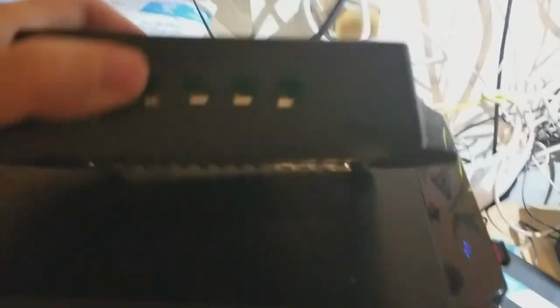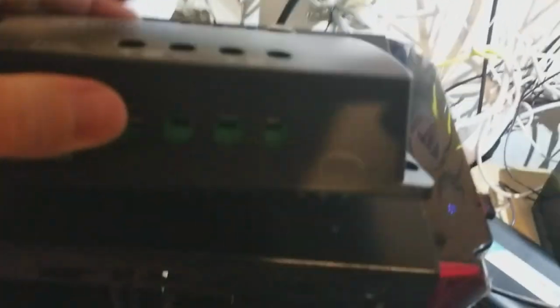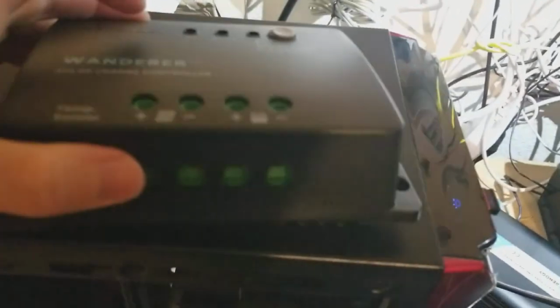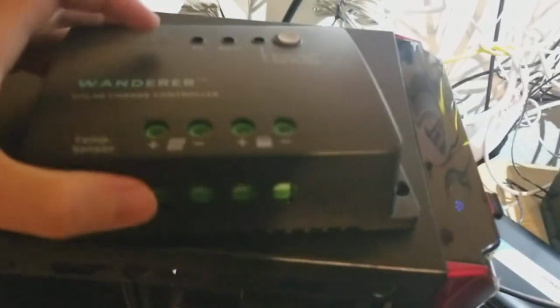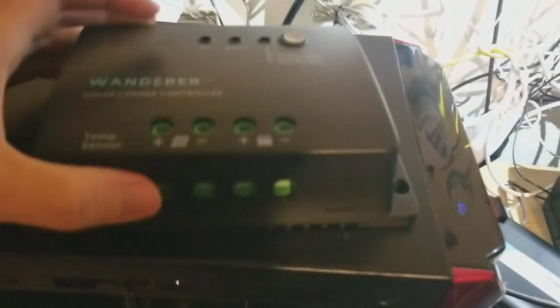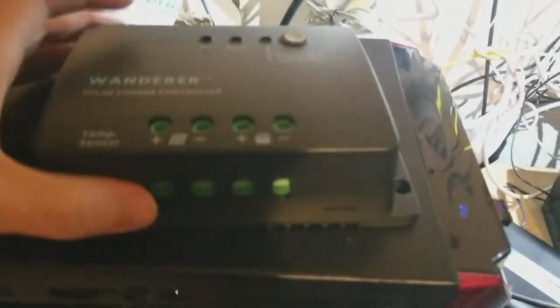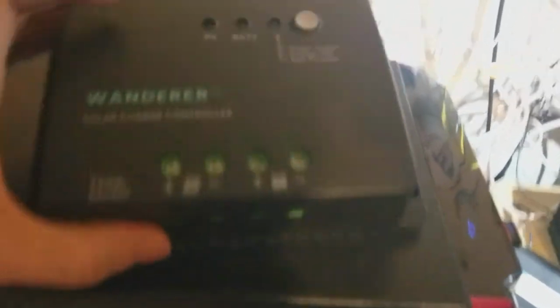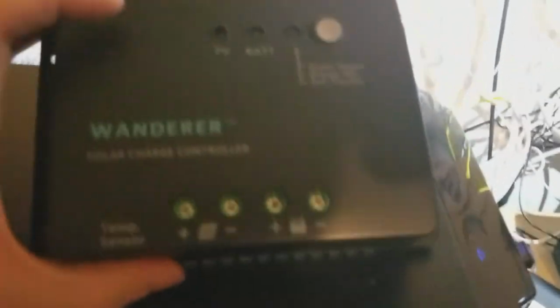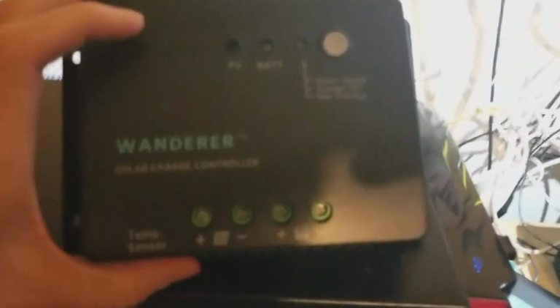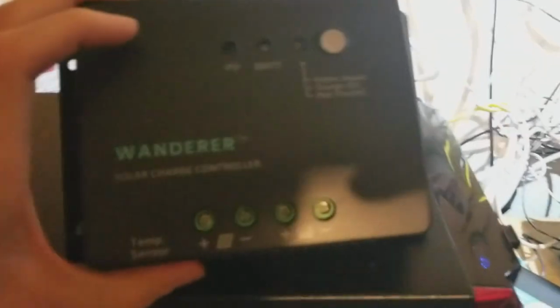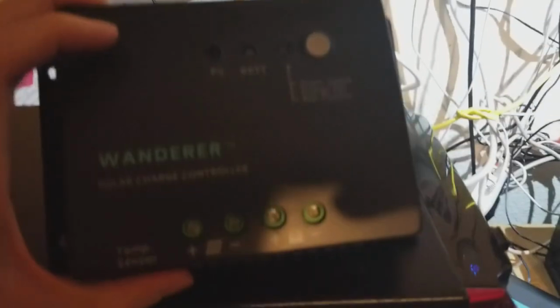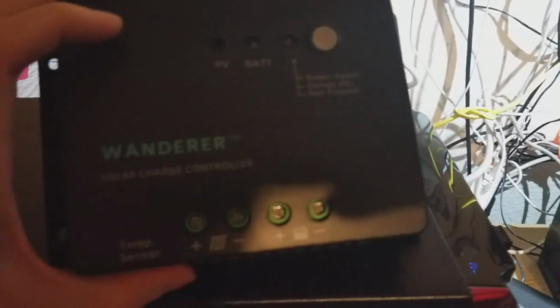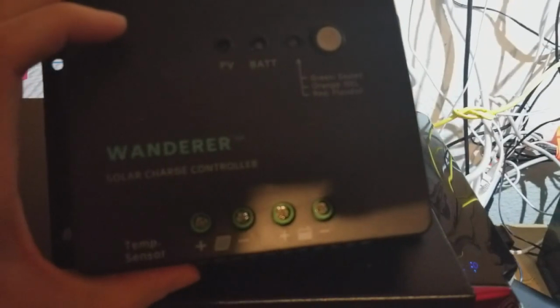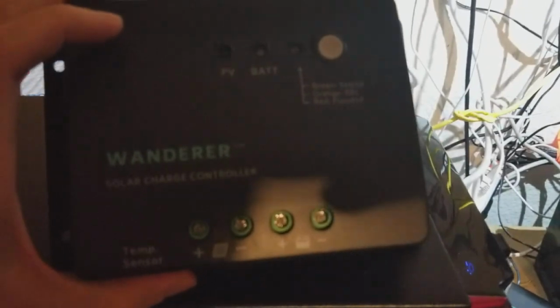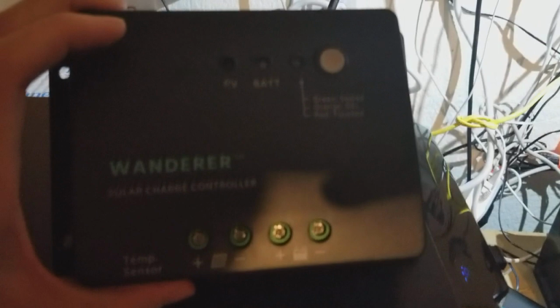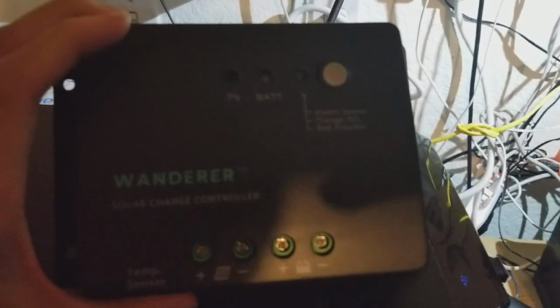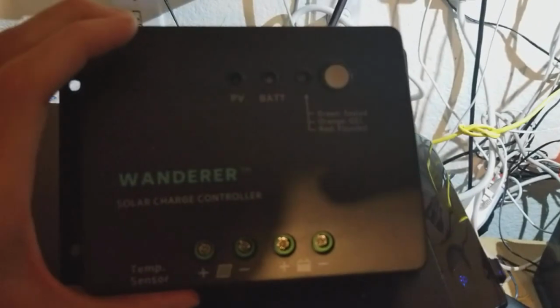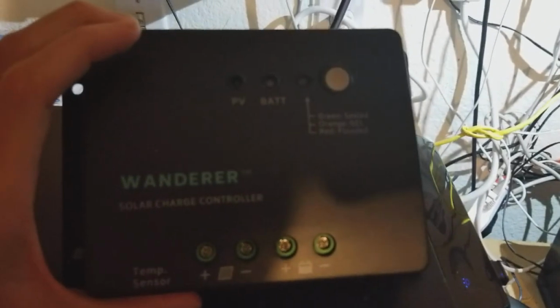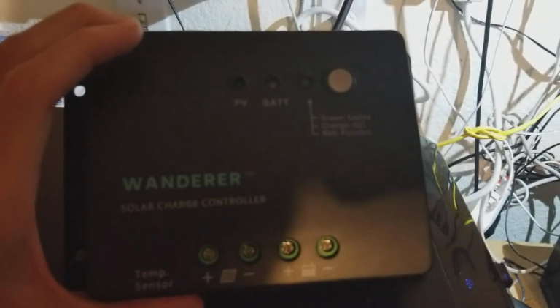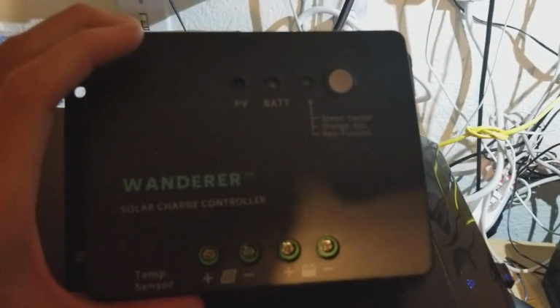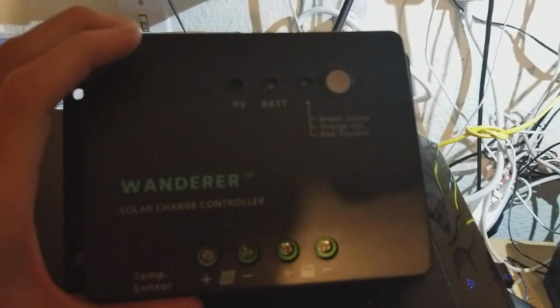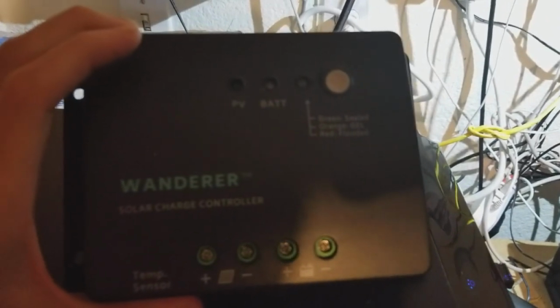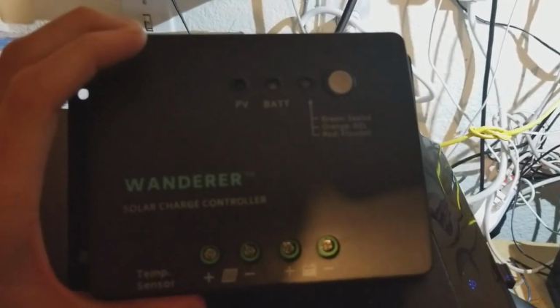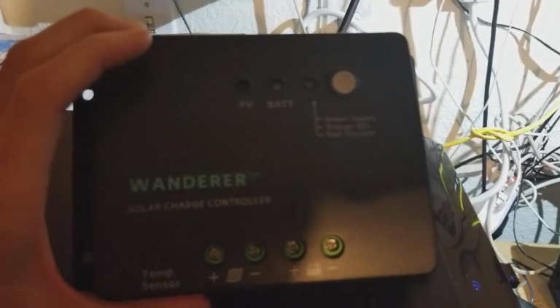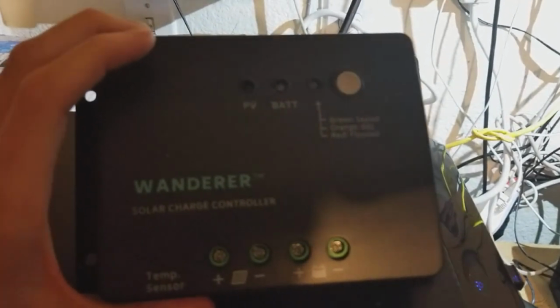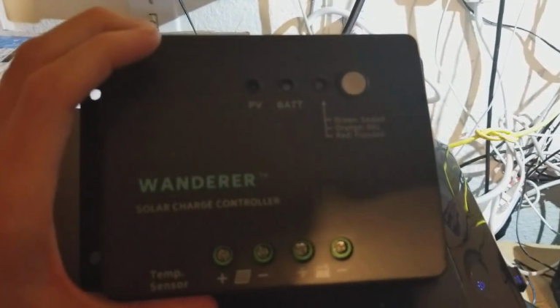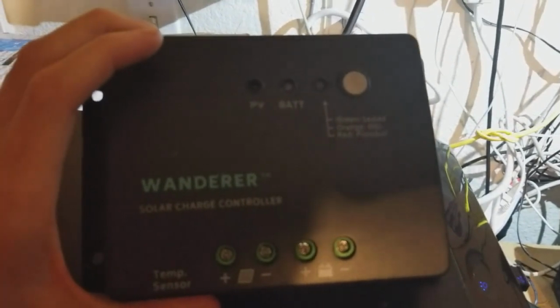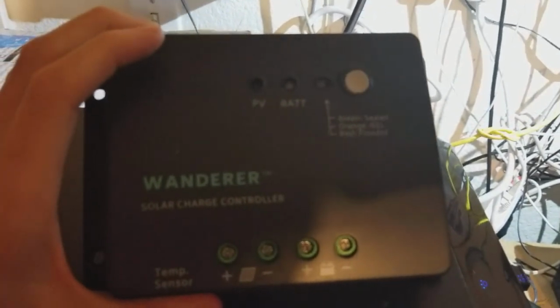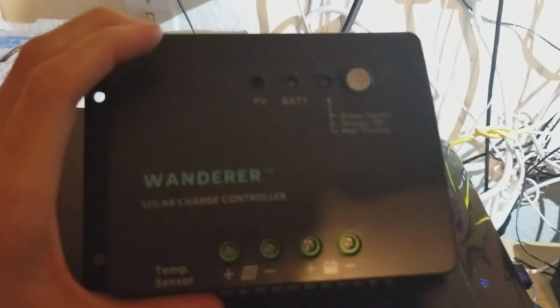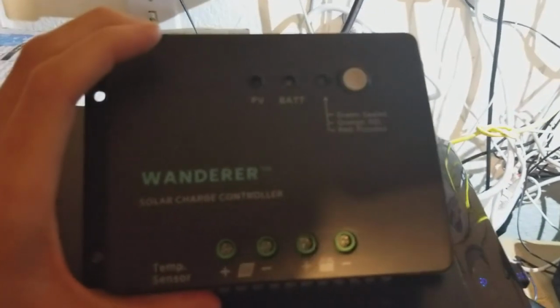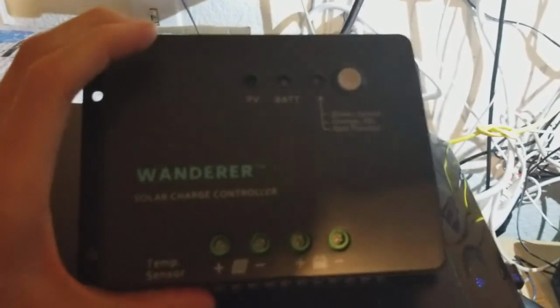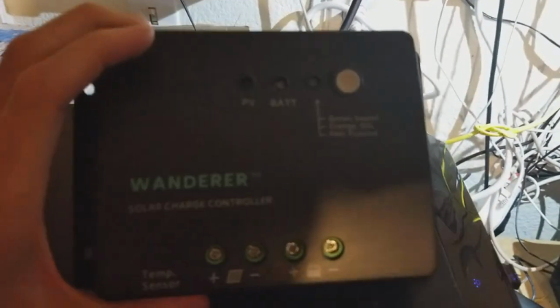You can mount it on the wall, plug your cables in, and for $30 you have a very simple charge controller.